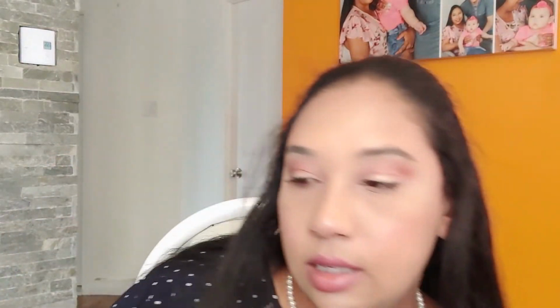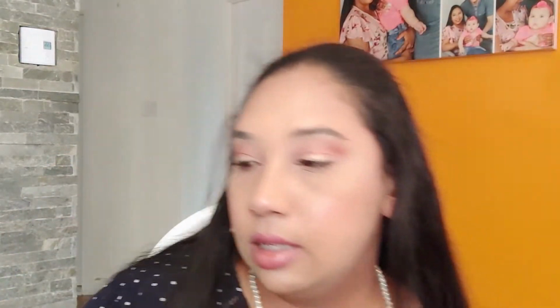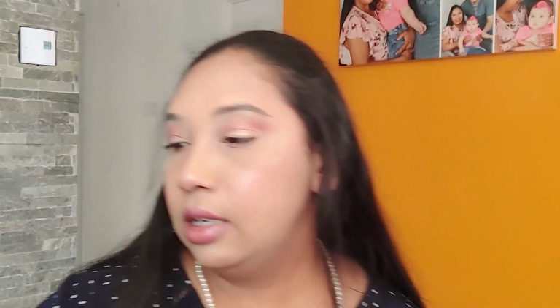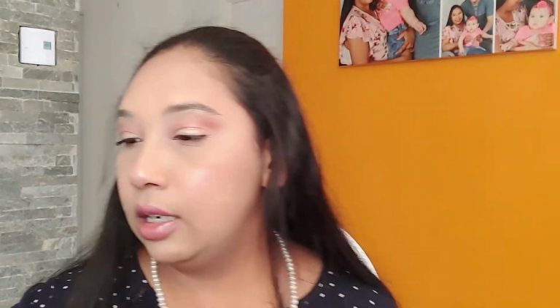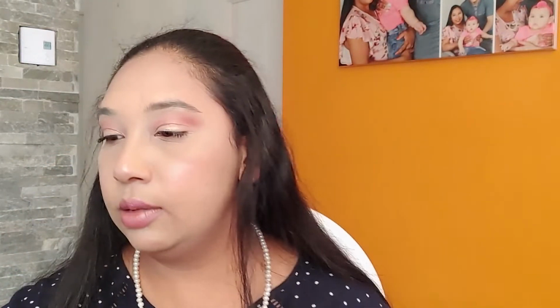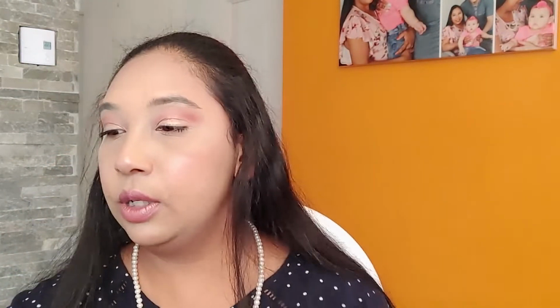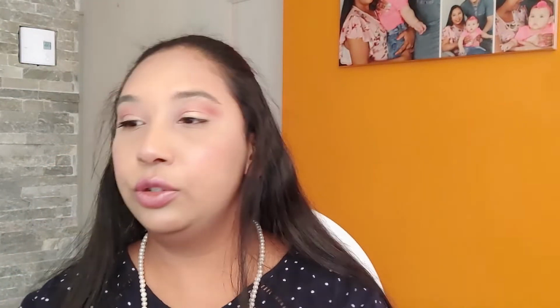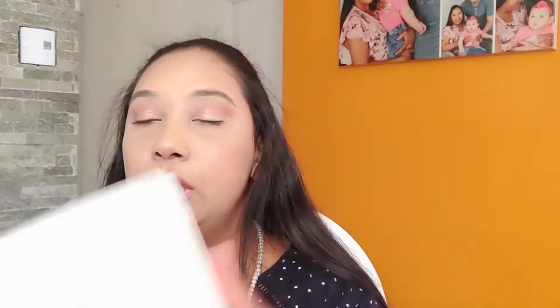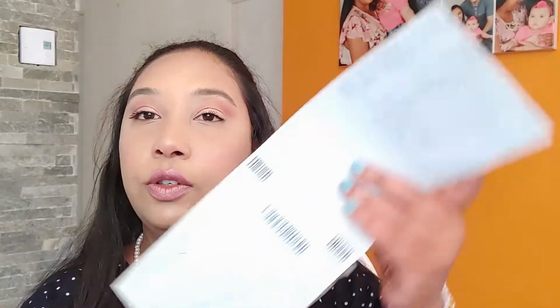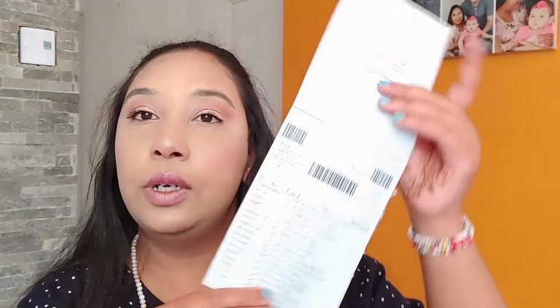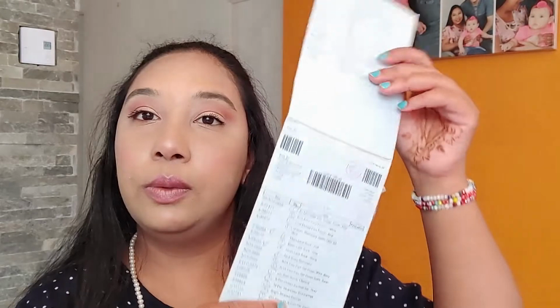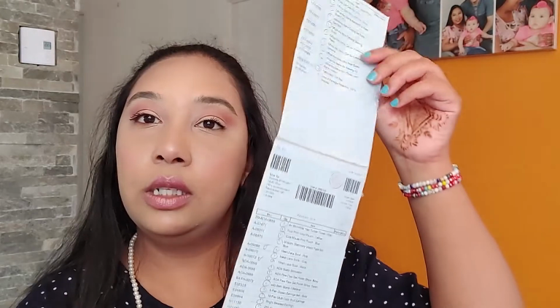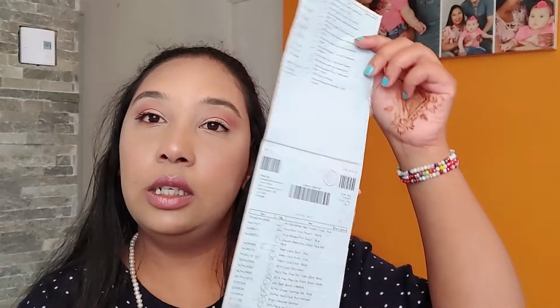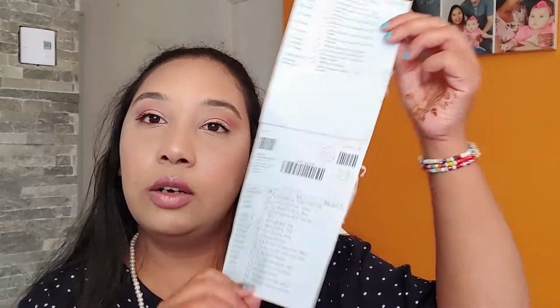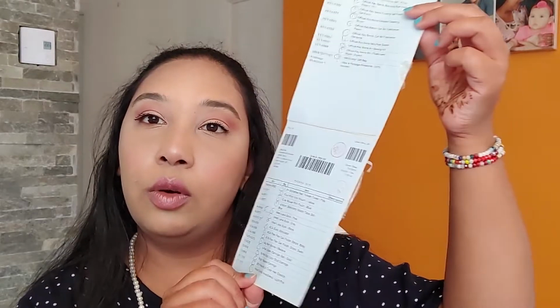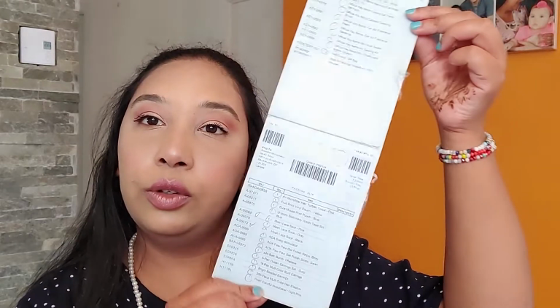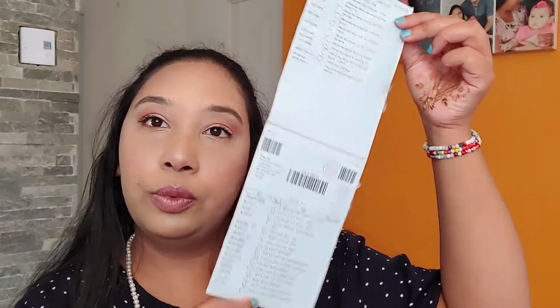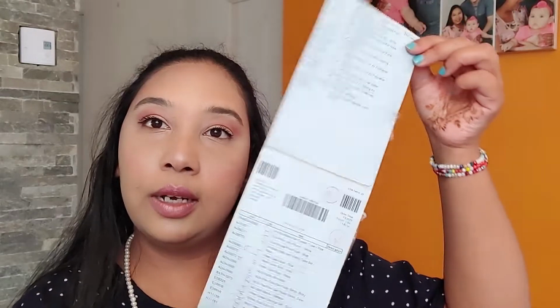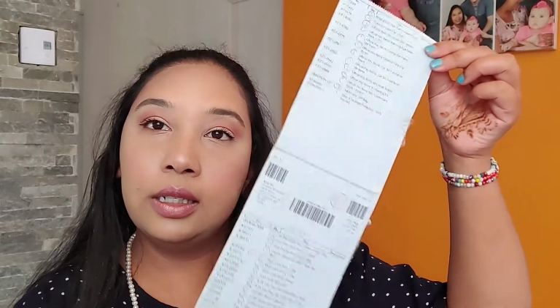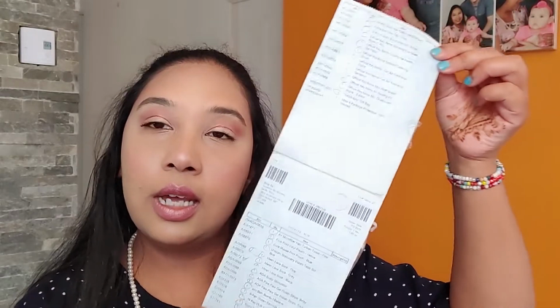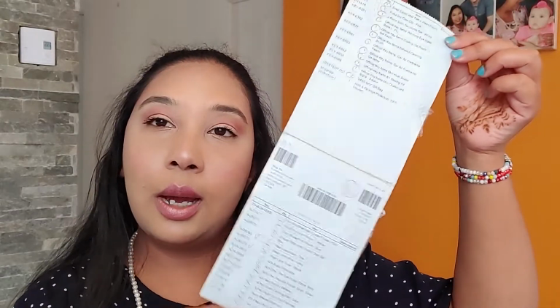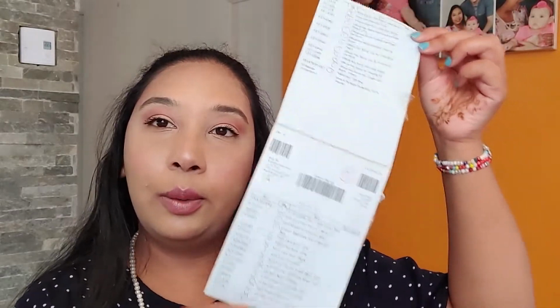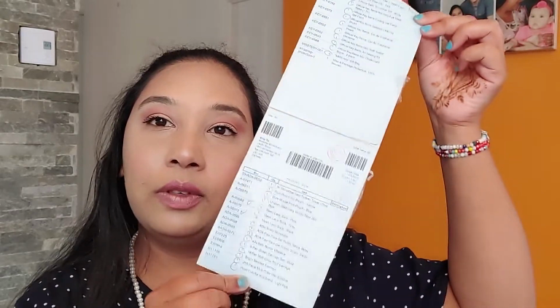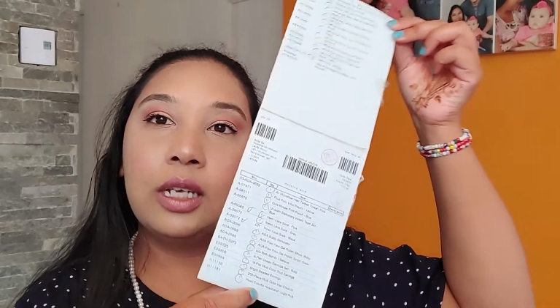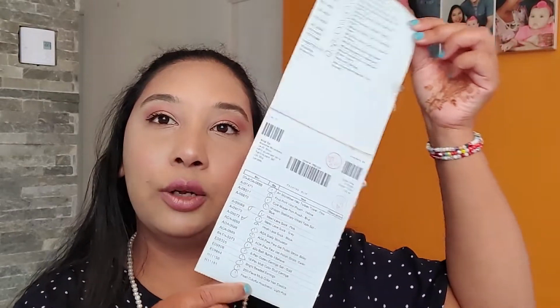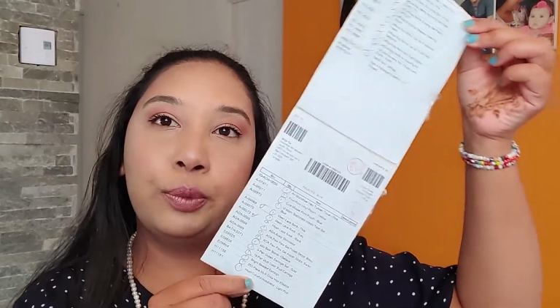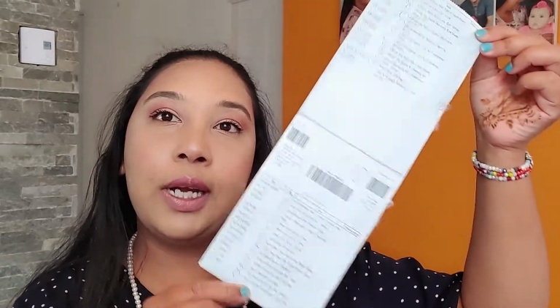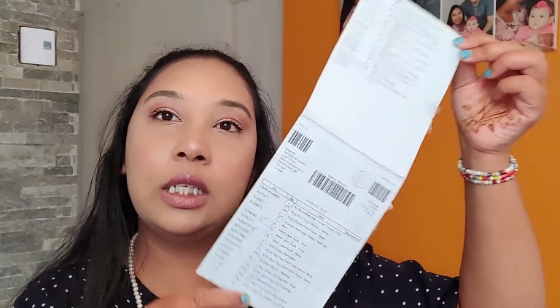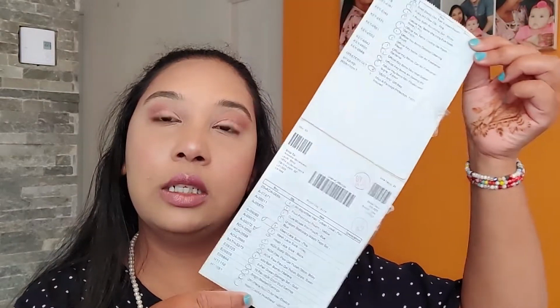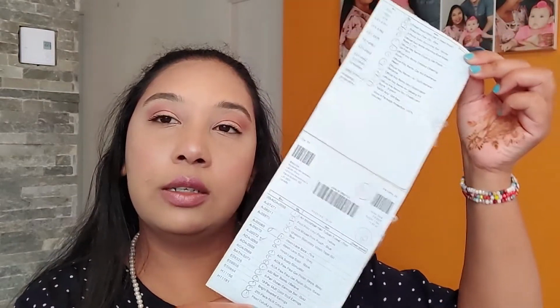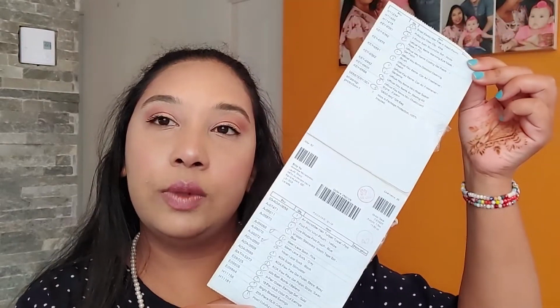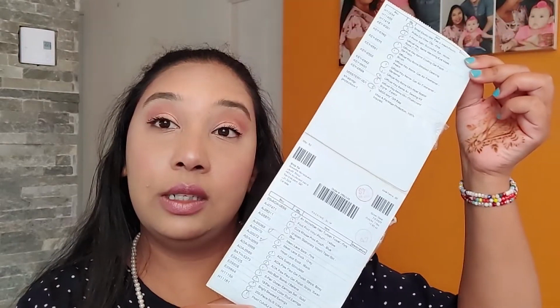They also give you a receipt of all your products. However, there are no prices on the receipt.